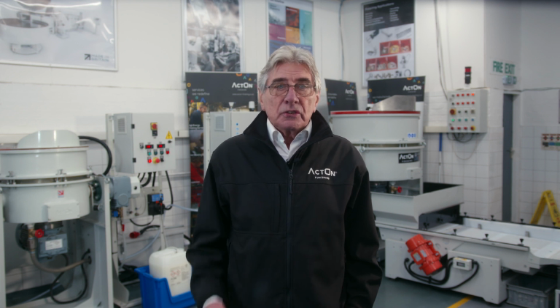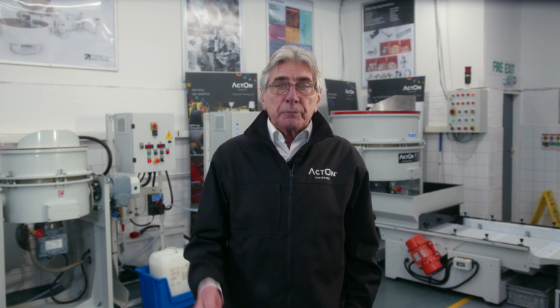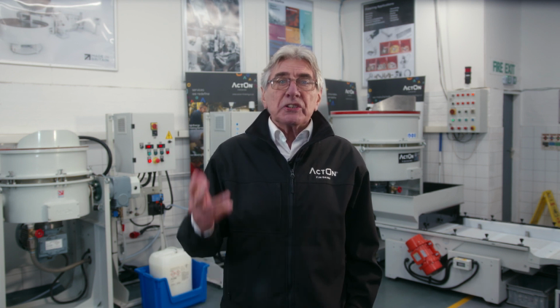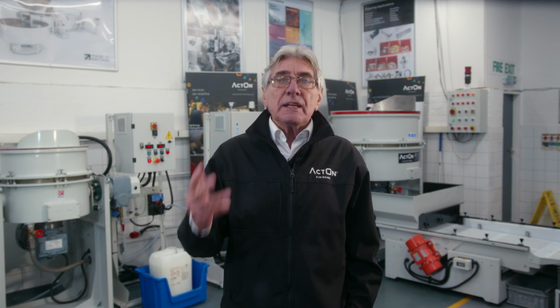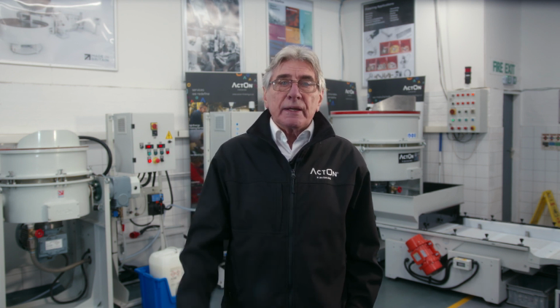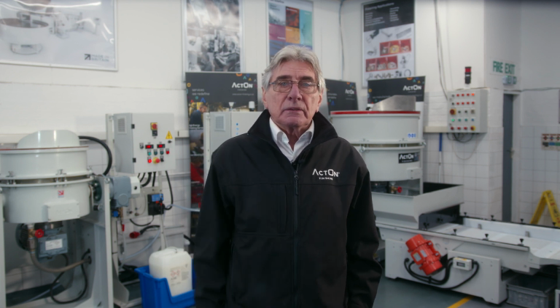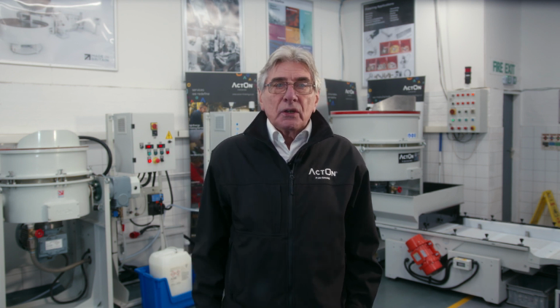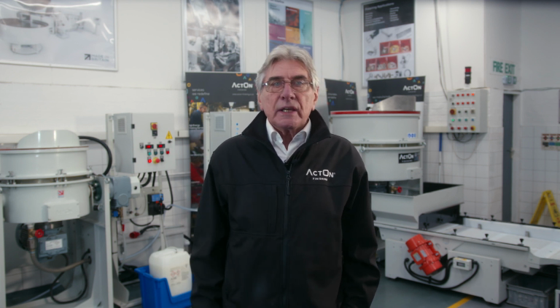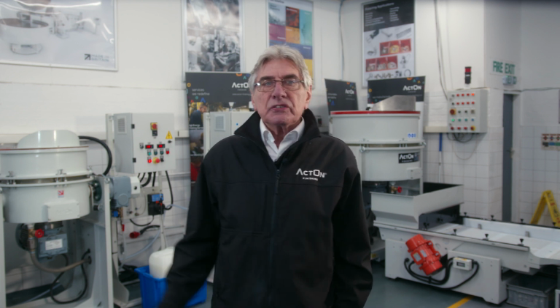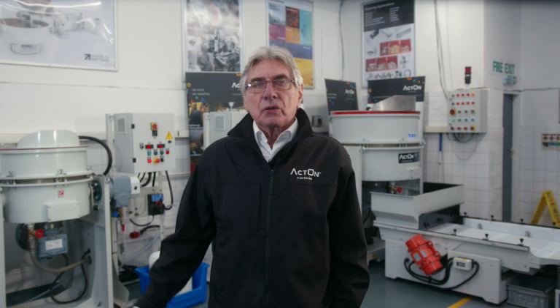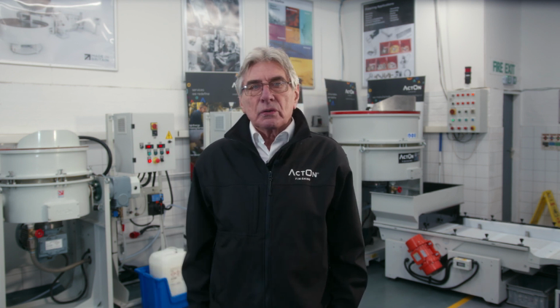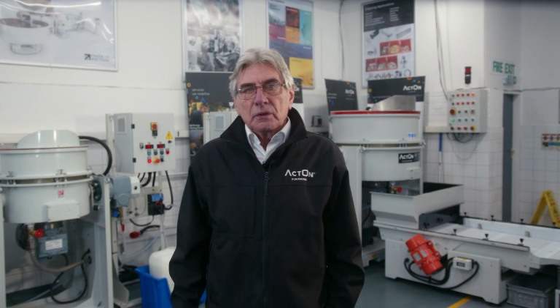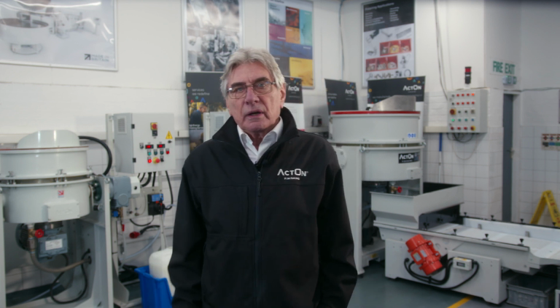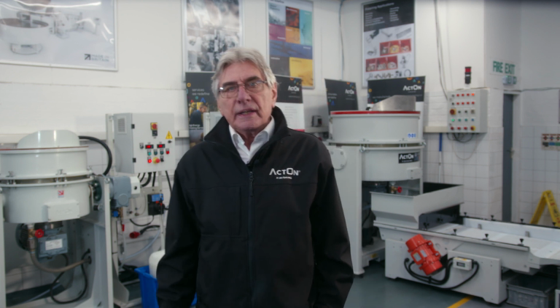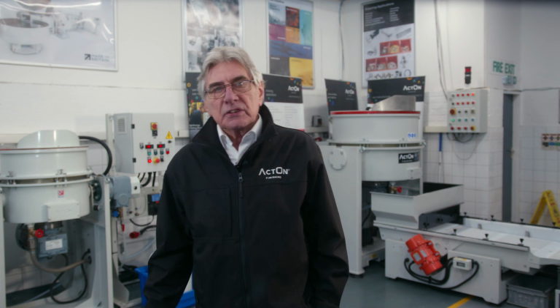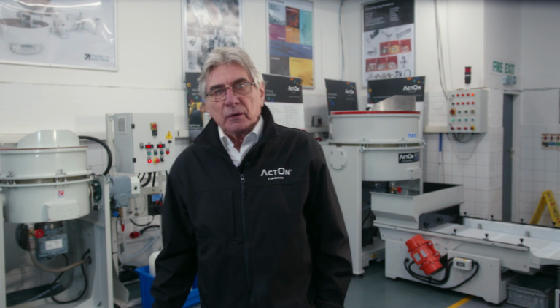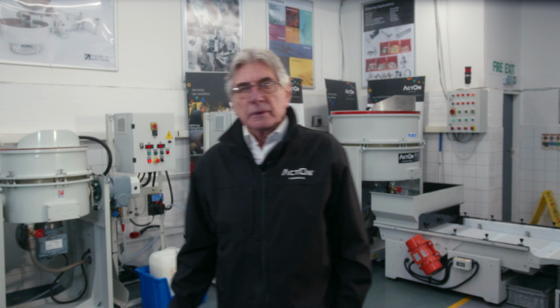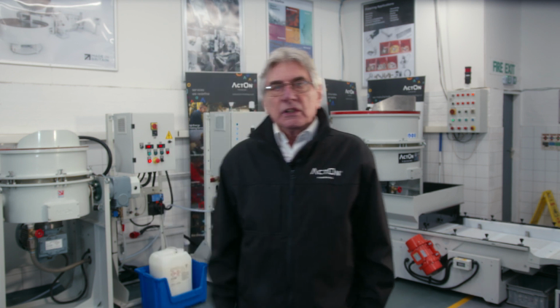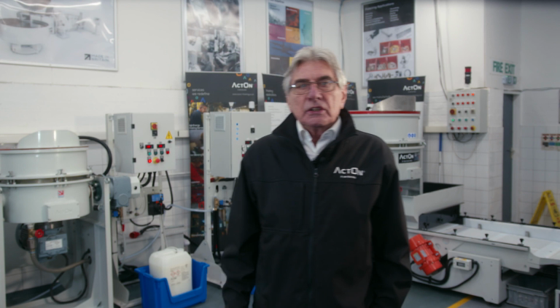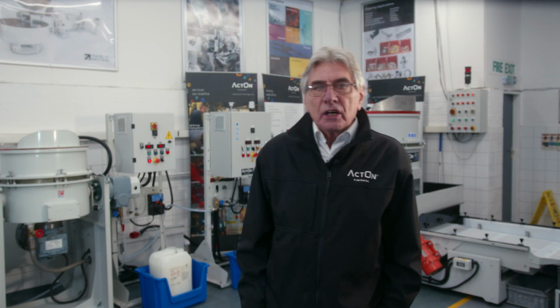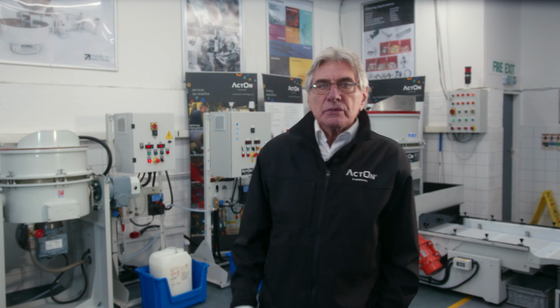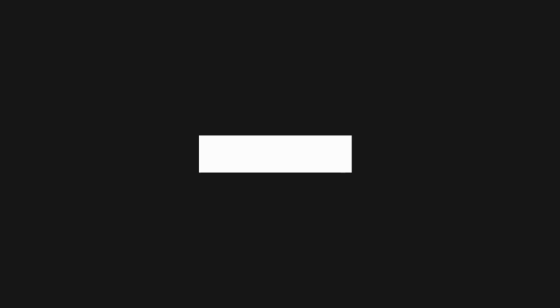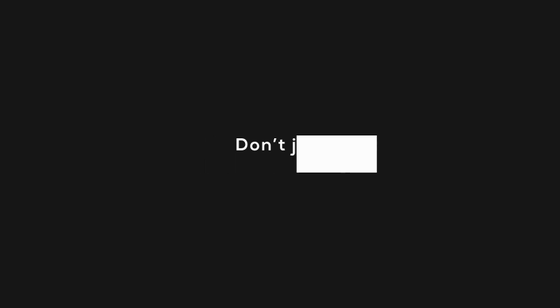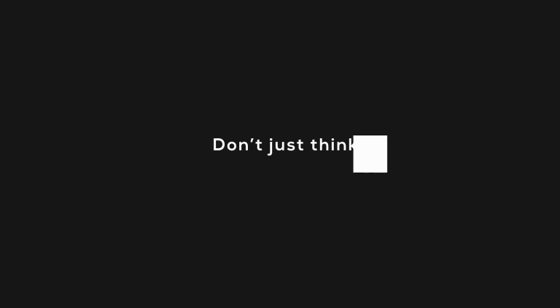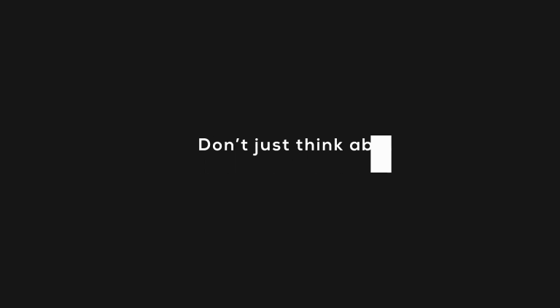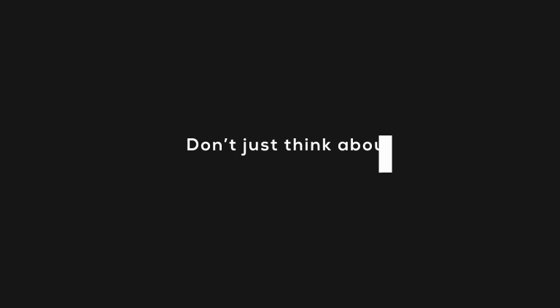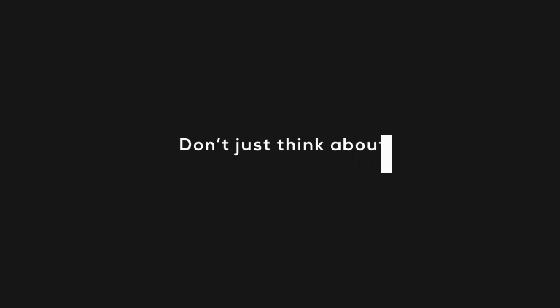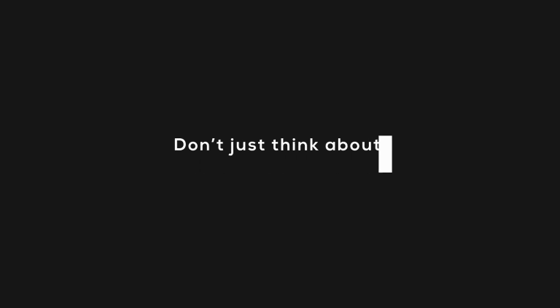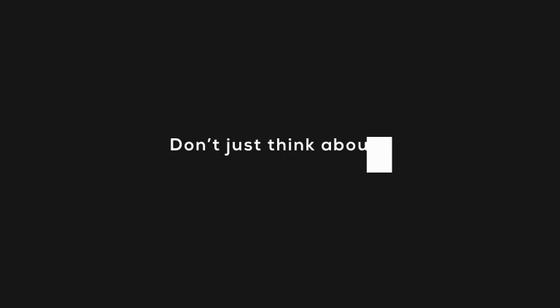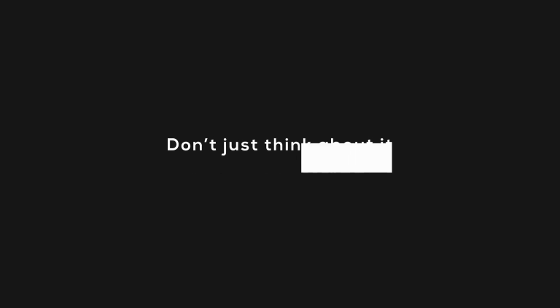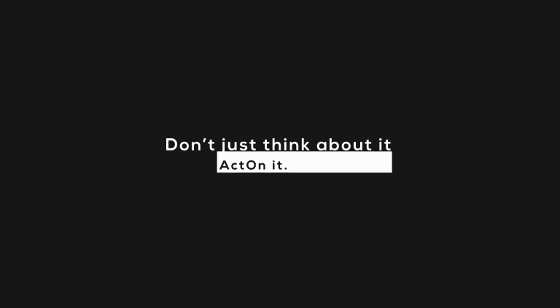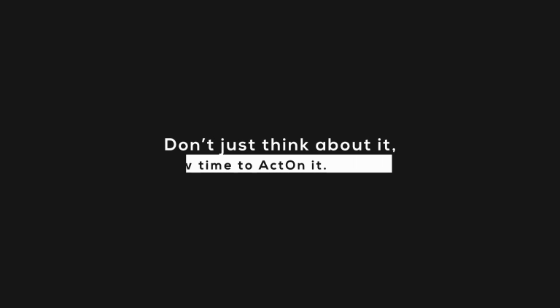Drop us an email or give us a call. We are here to help. Don't just think about it, act on it.